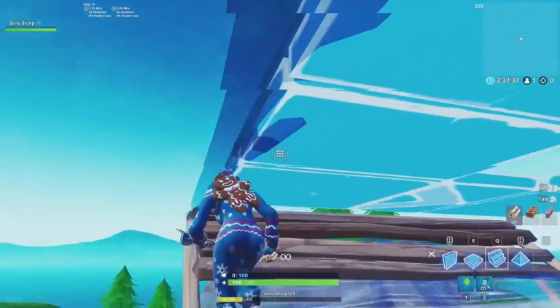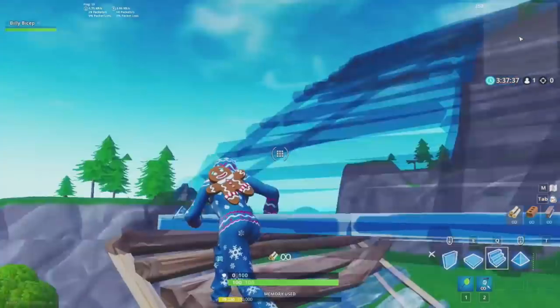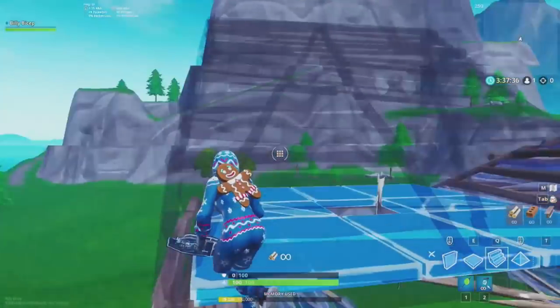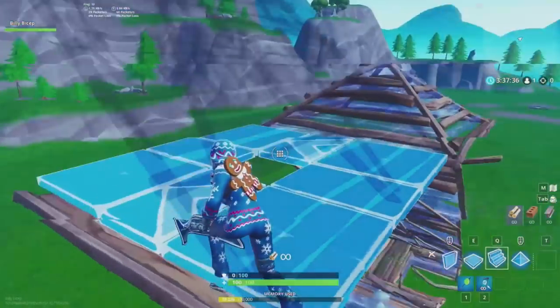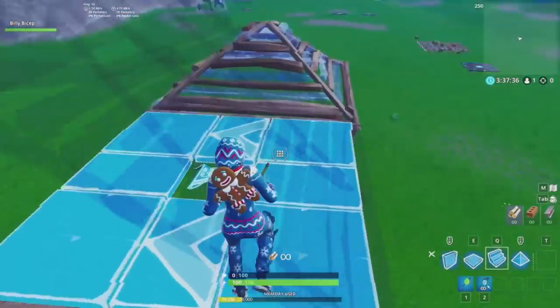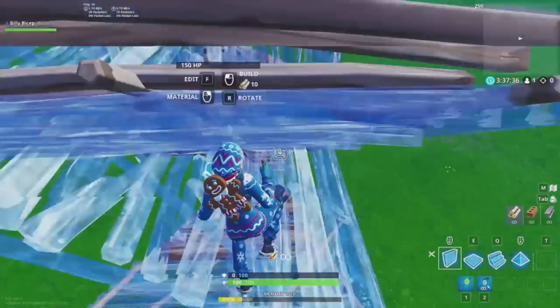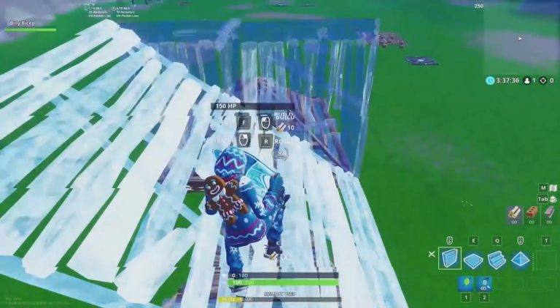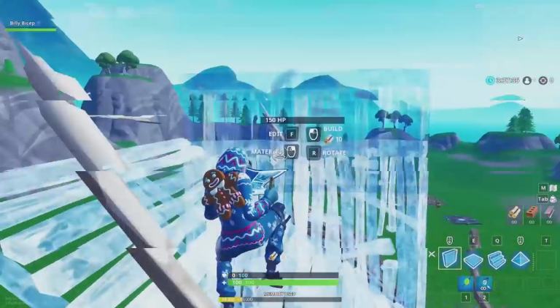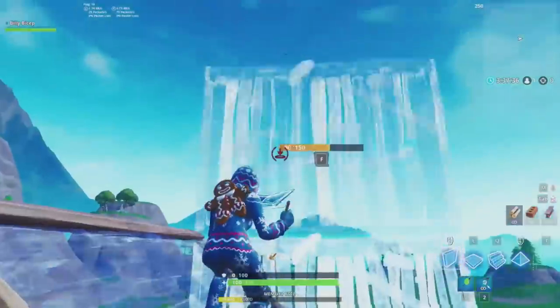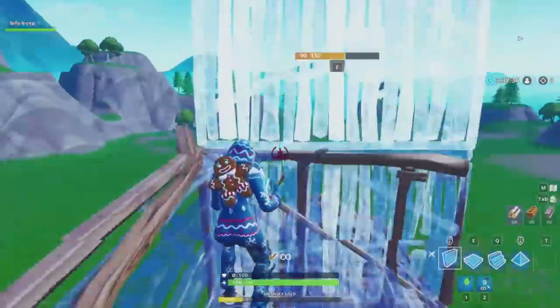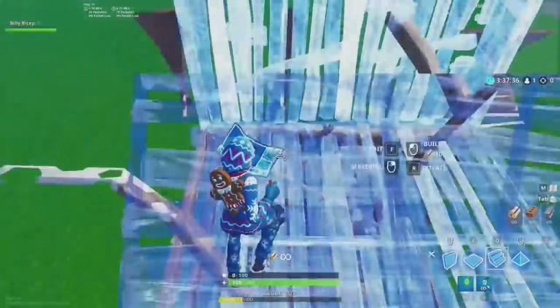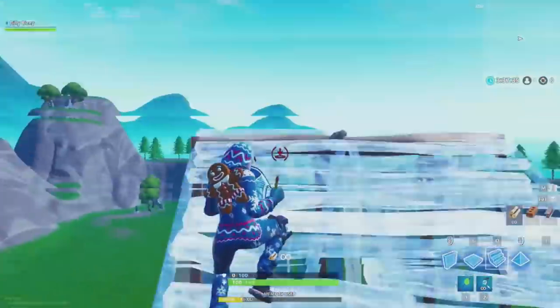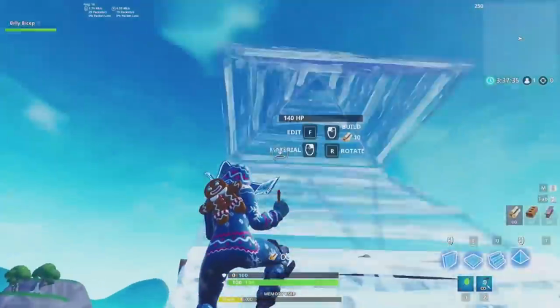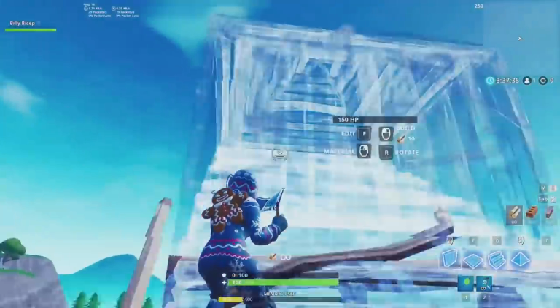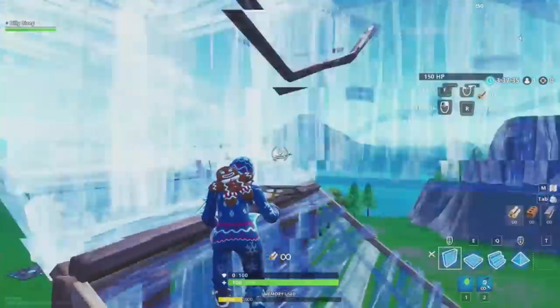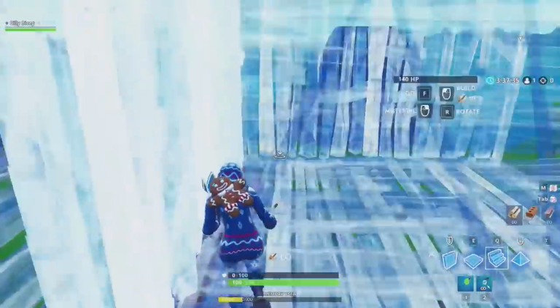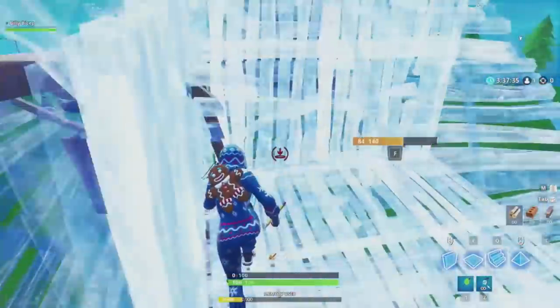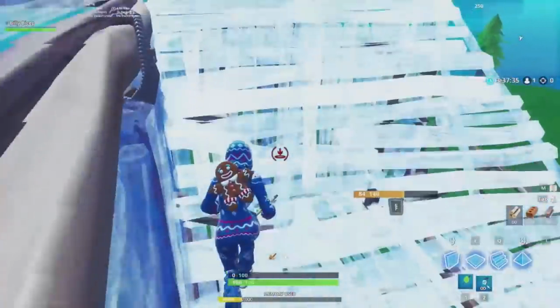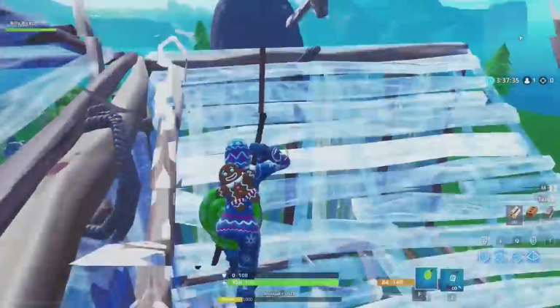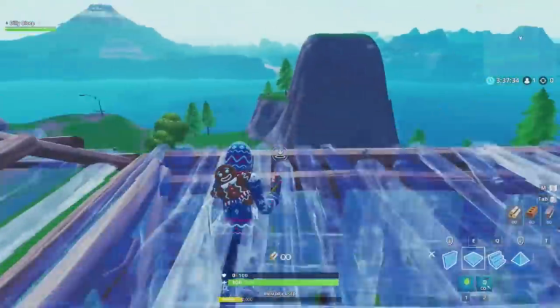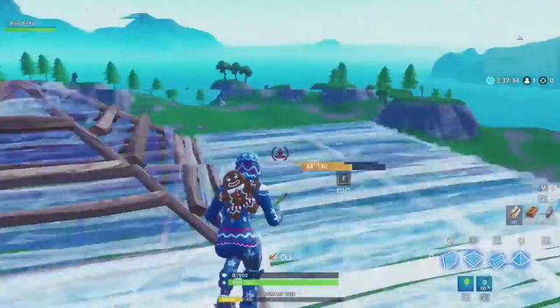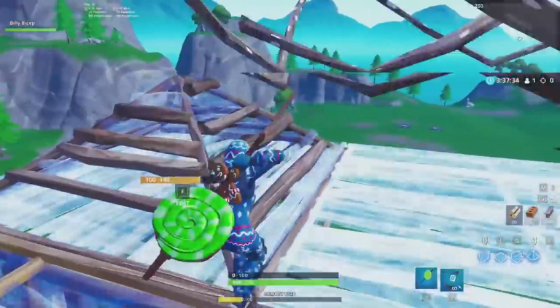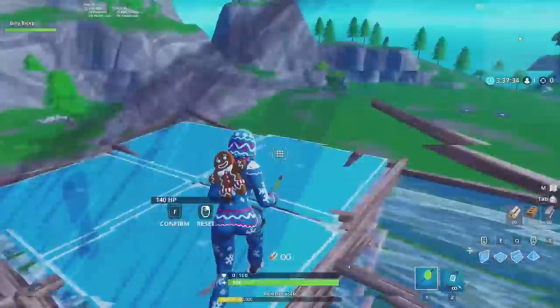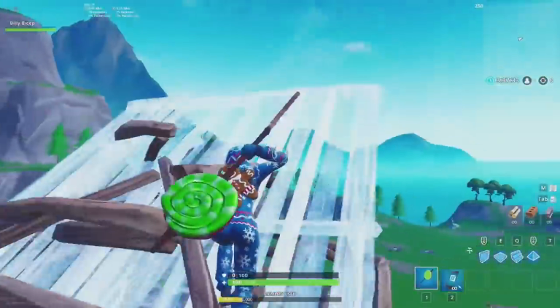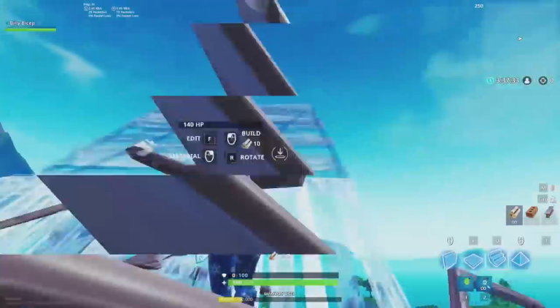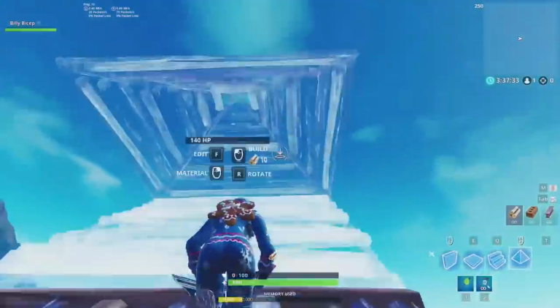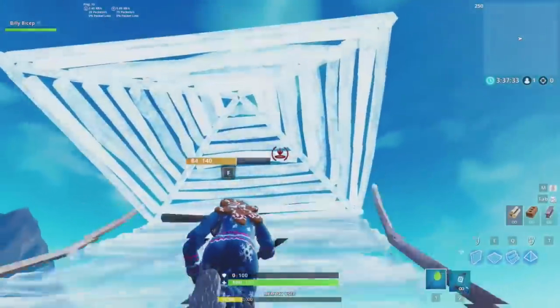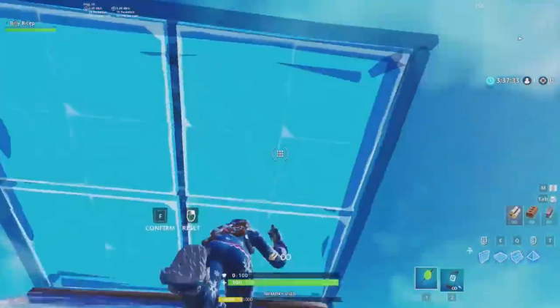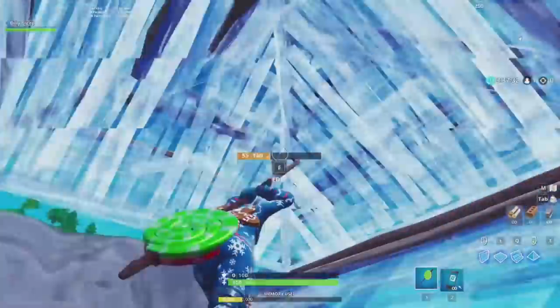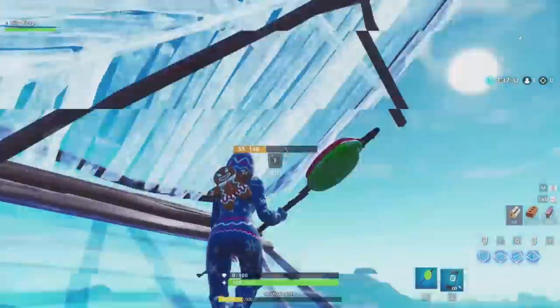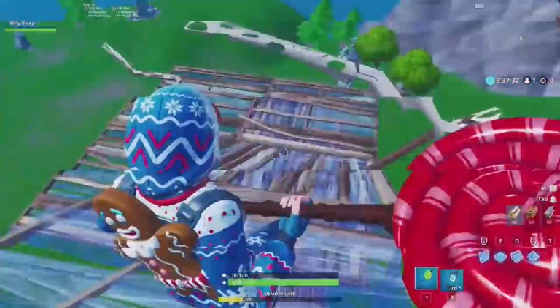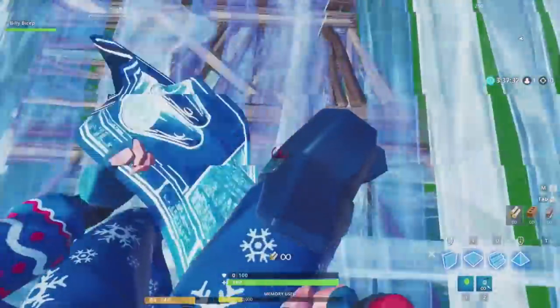After jumping, place another ramp and a pyramid. From here, you have lots of options: you can edit through, sidestep, do a 180, or fake it and build a 90.